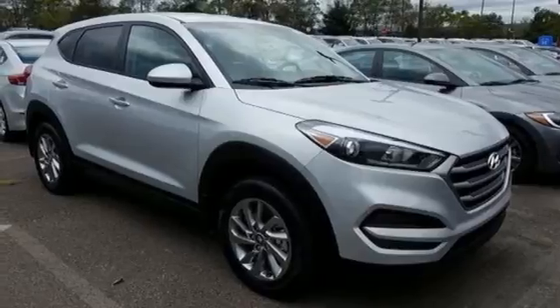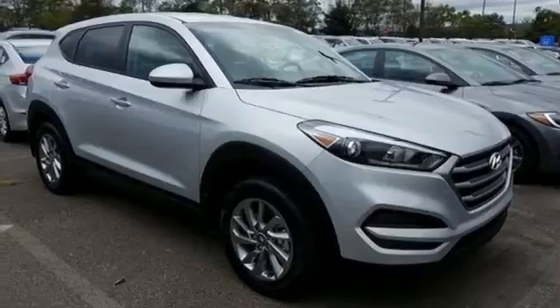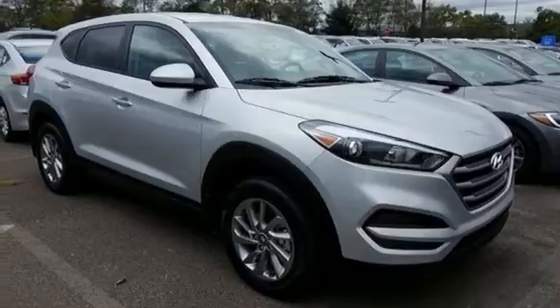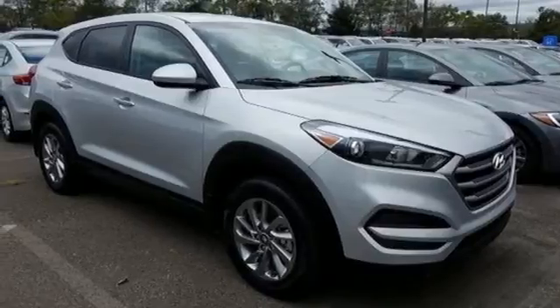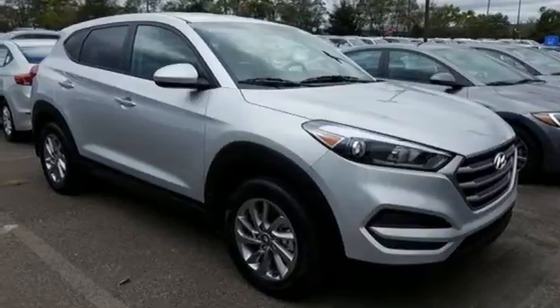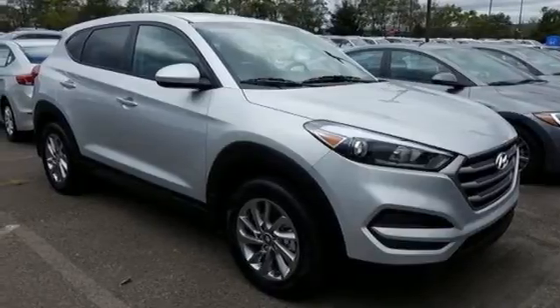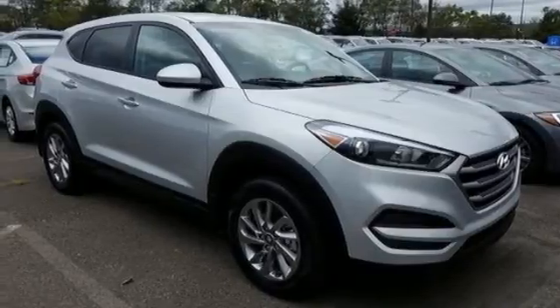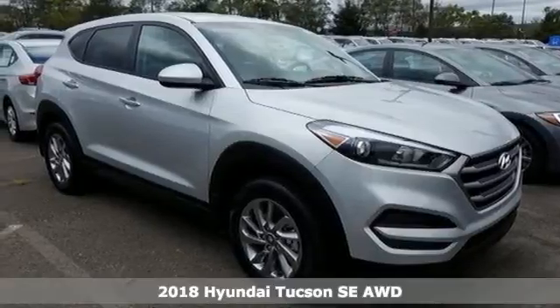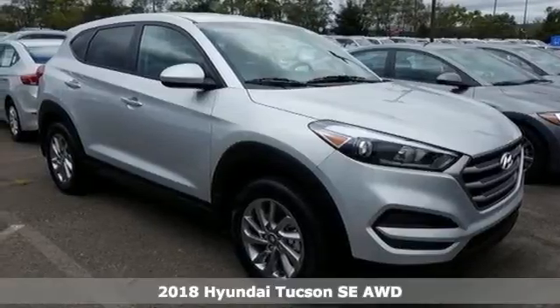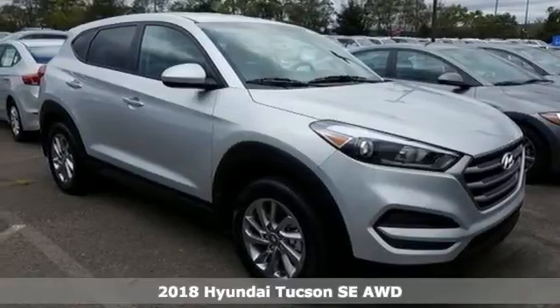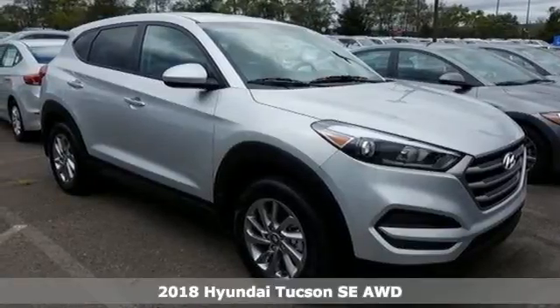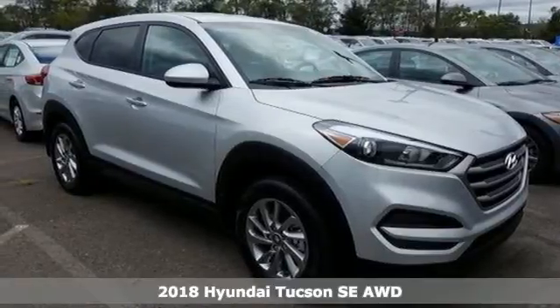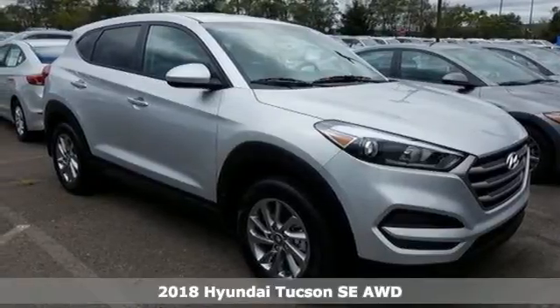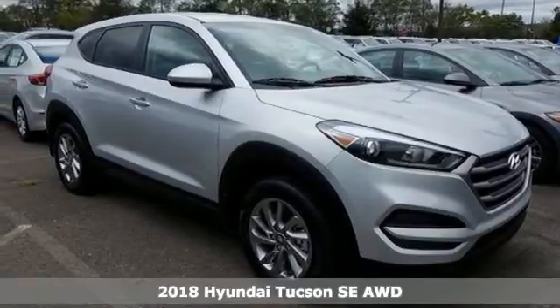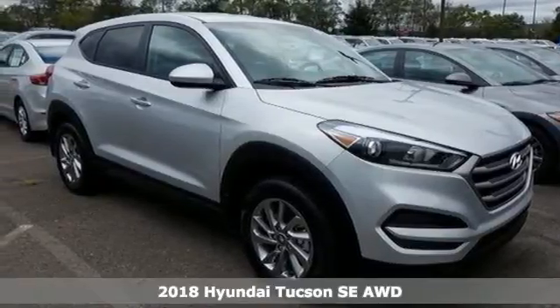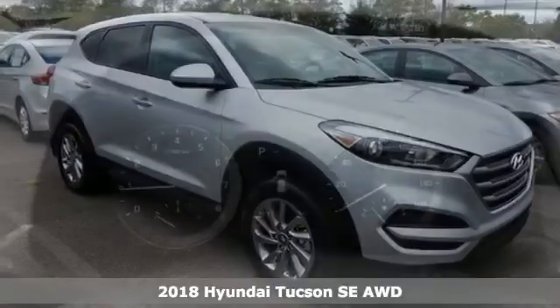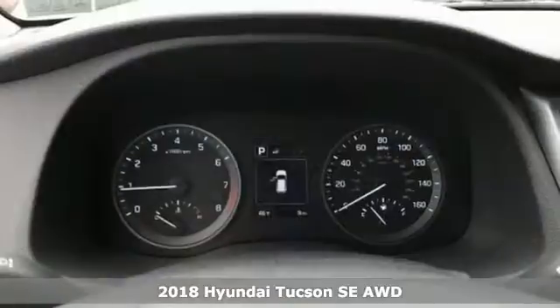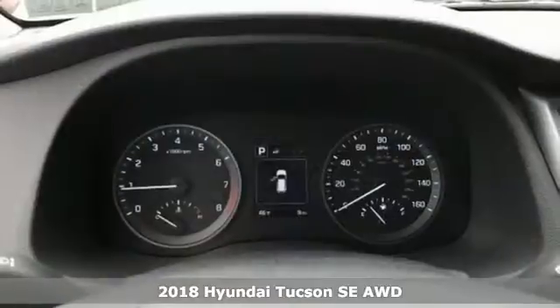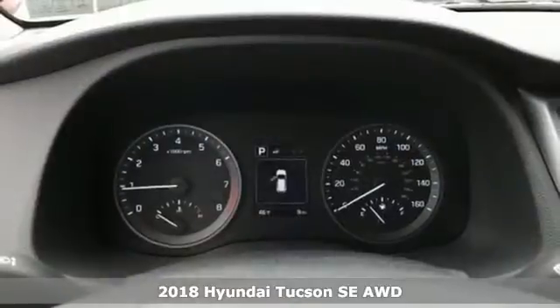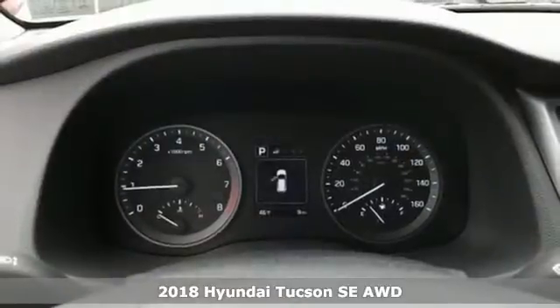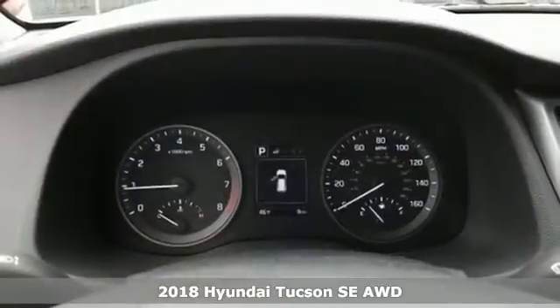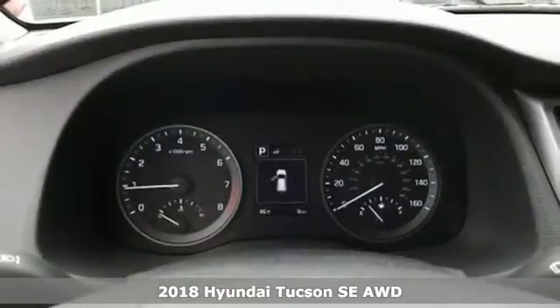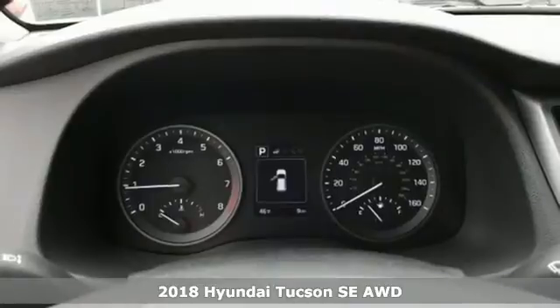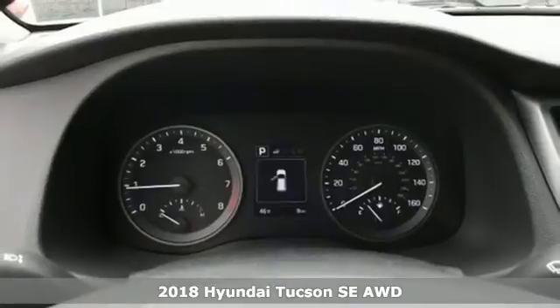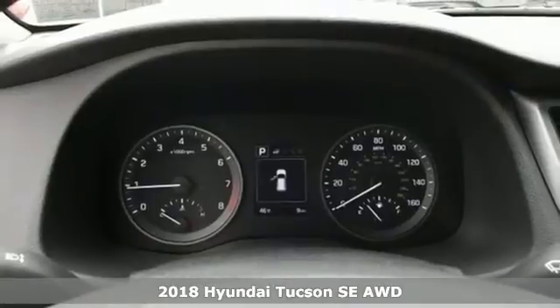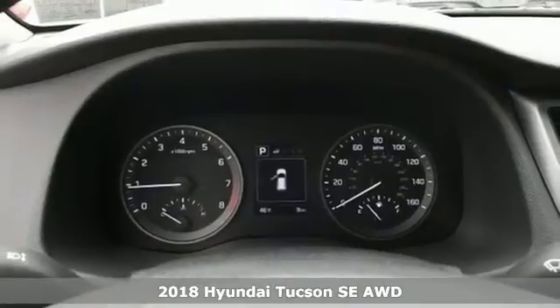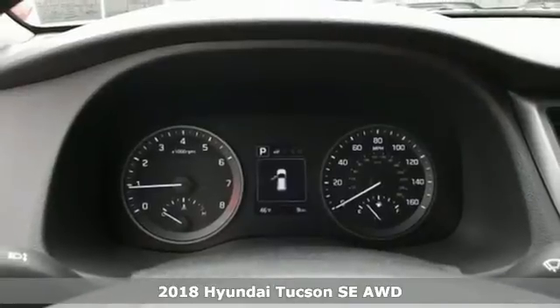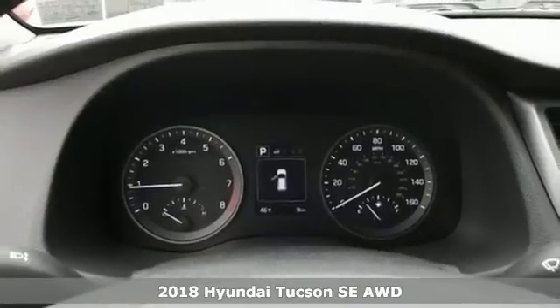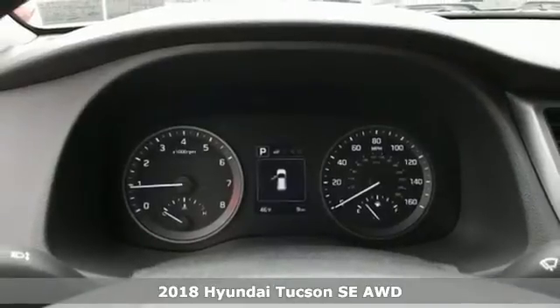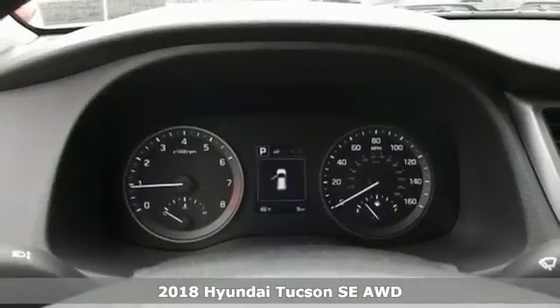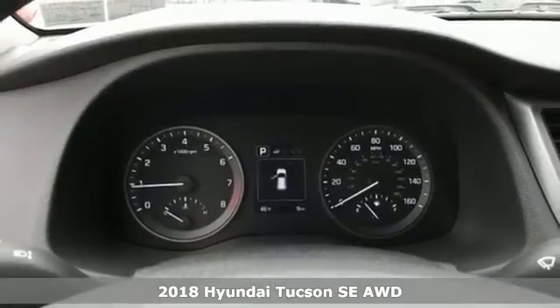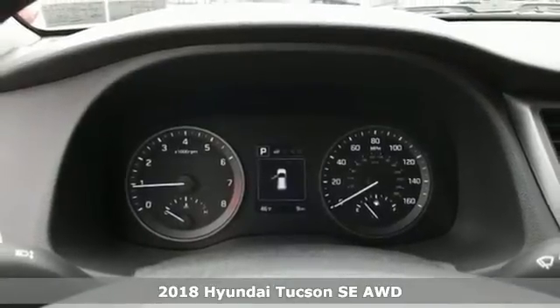It's a new 2018 Hyundai Tucson. Challenging convention to find a better way — it's the Hyundai way.